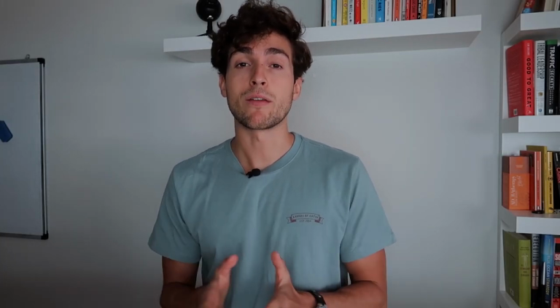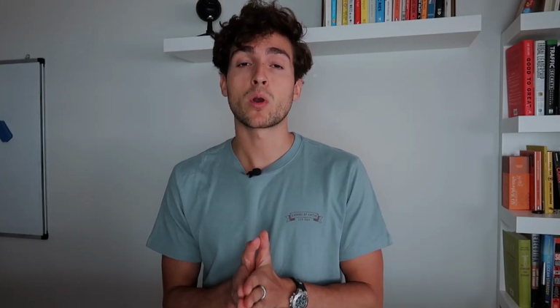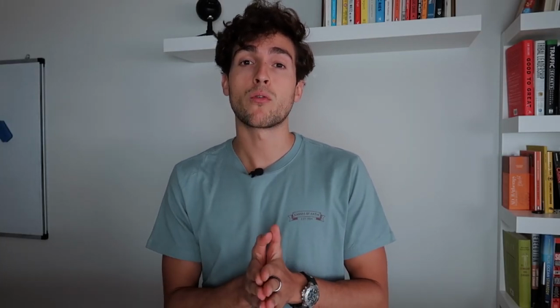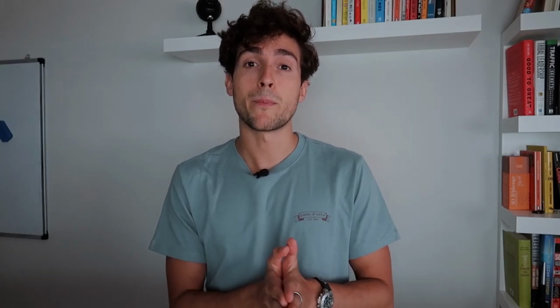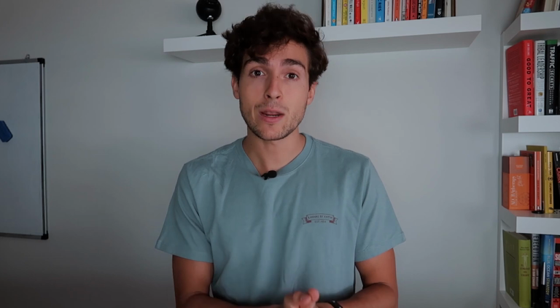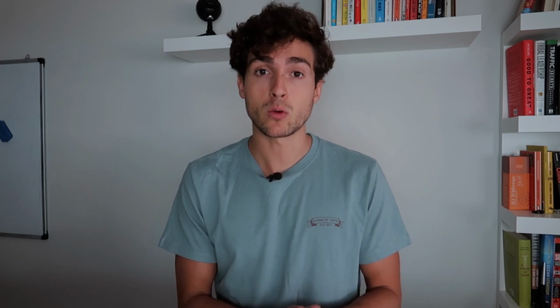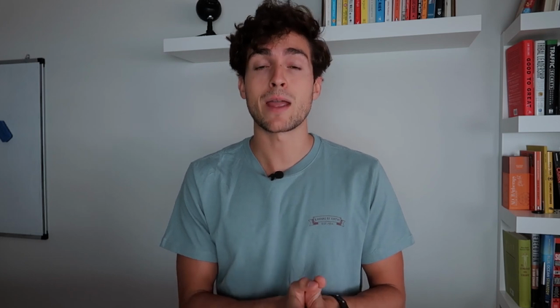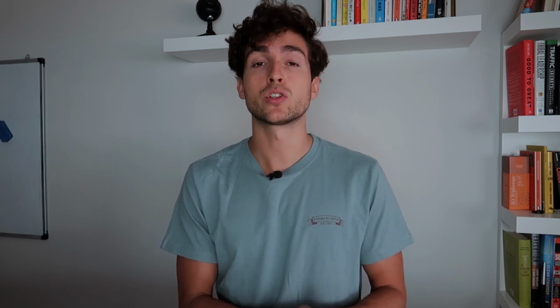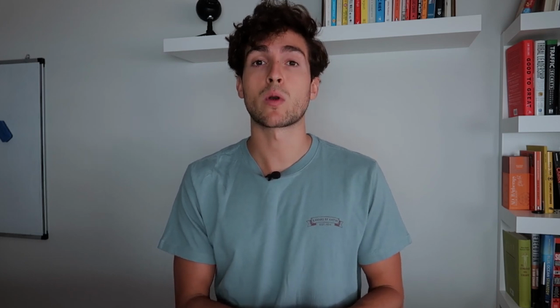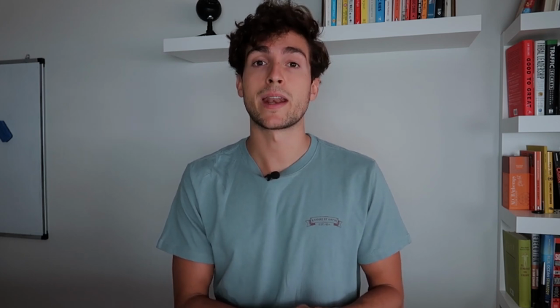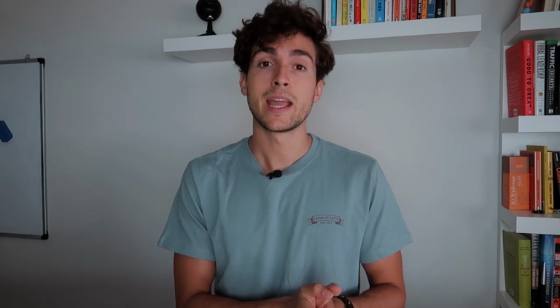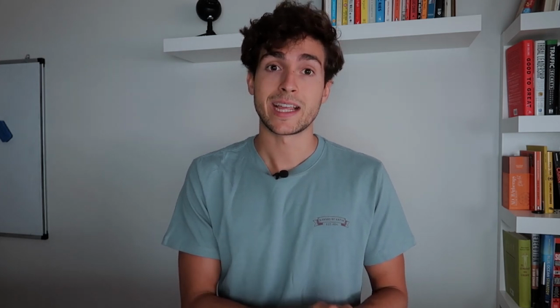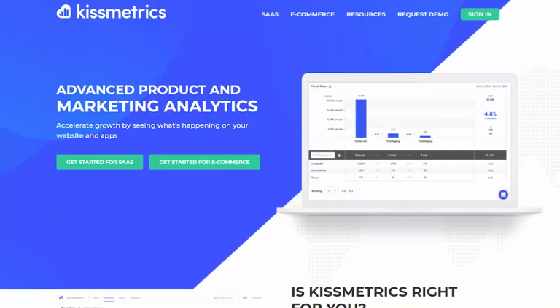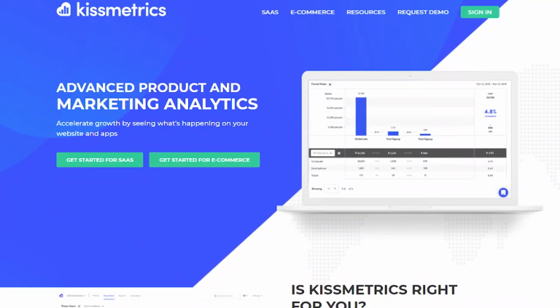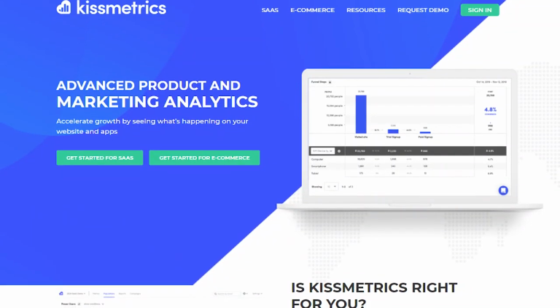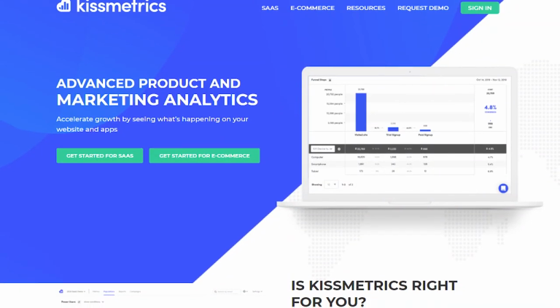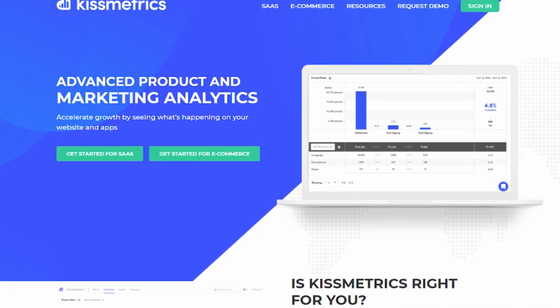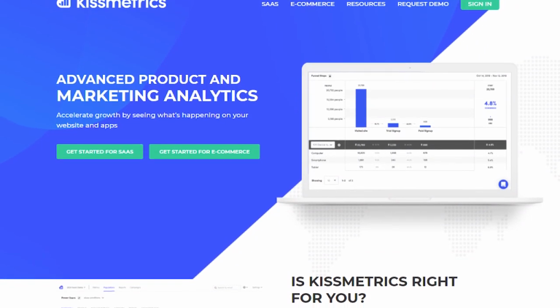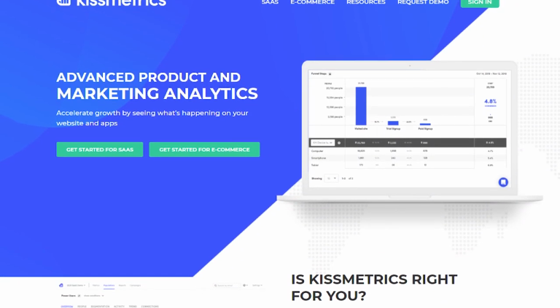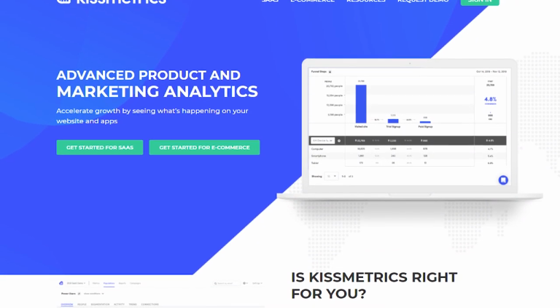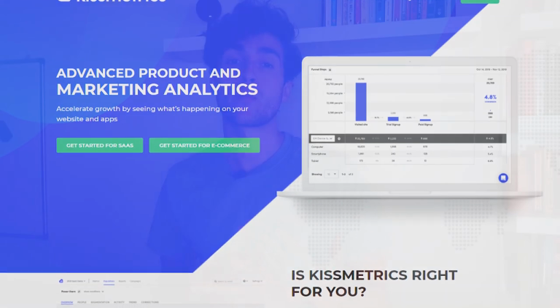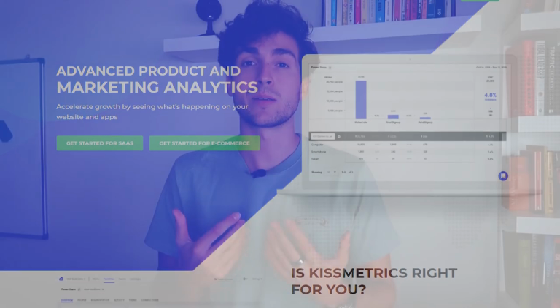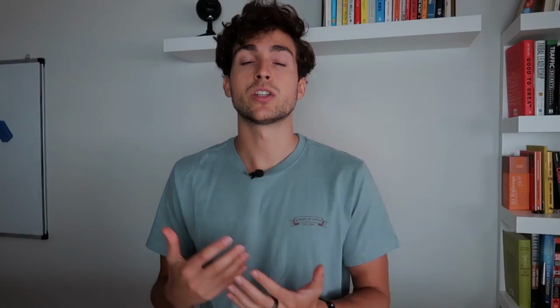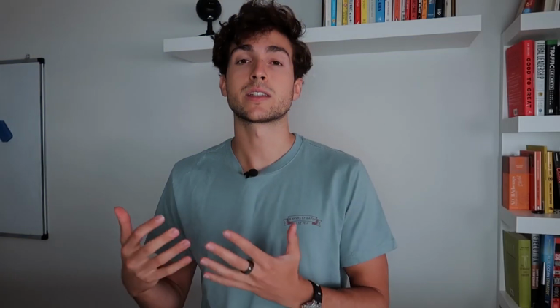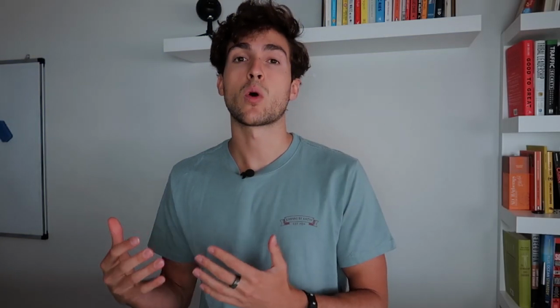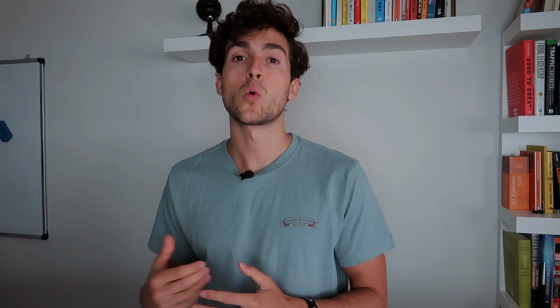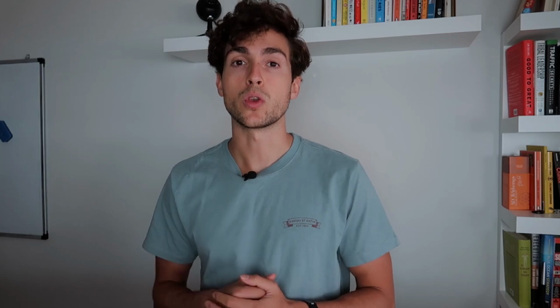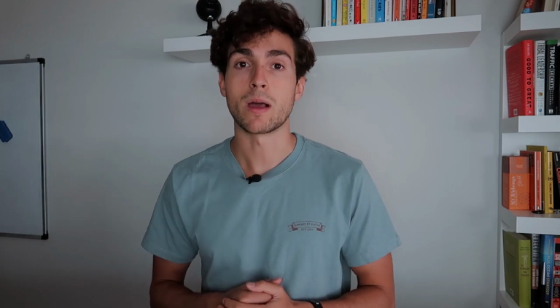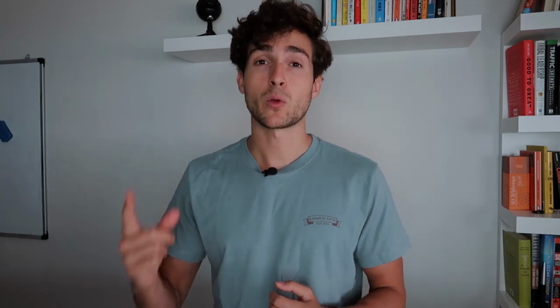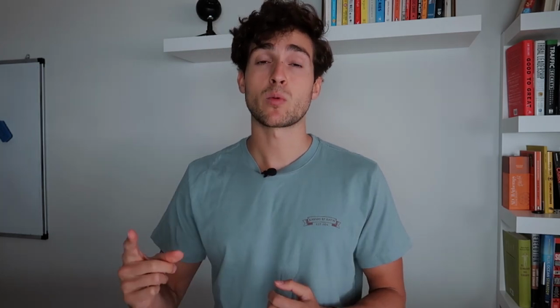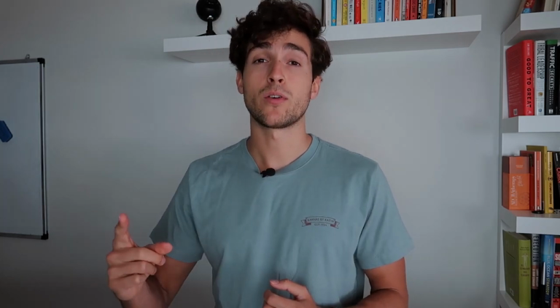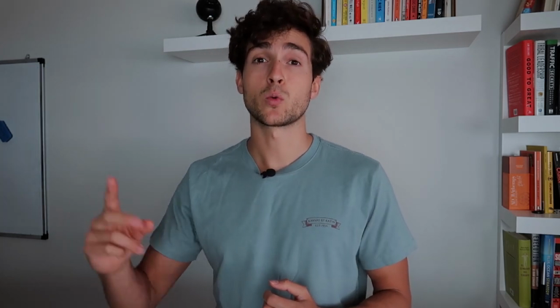If you want to go the paid route, I personally recommend Kissmetrics. It's similar to Hot Jar but simply takes it to a whole new level.